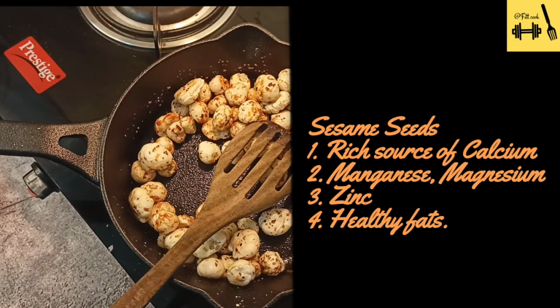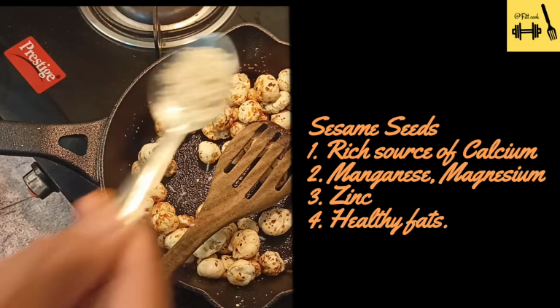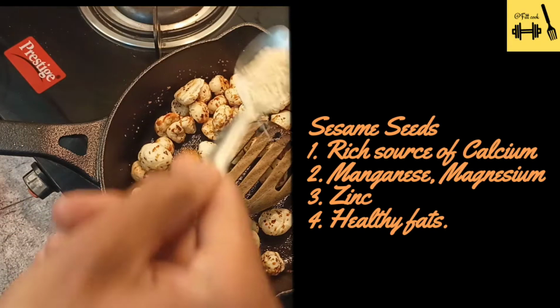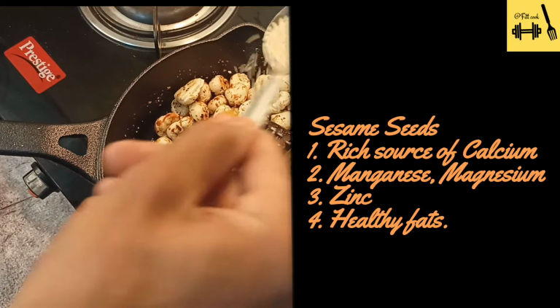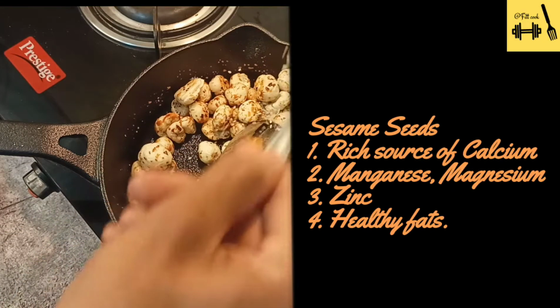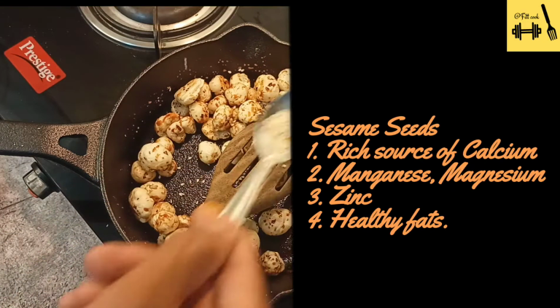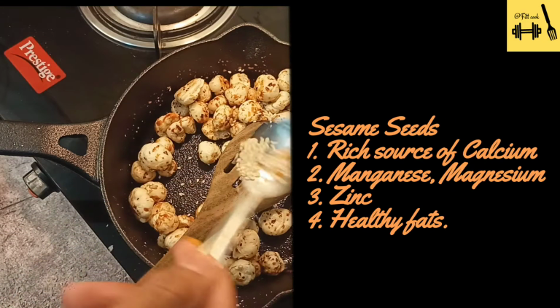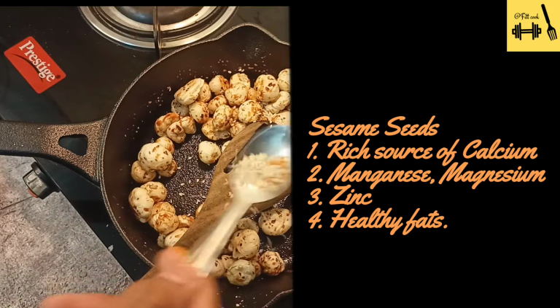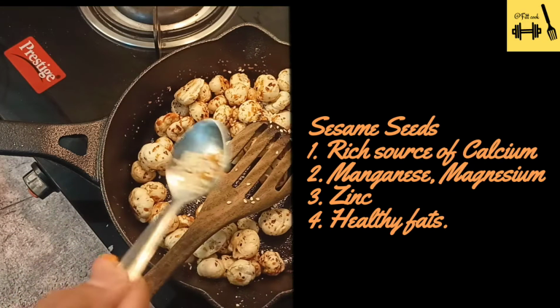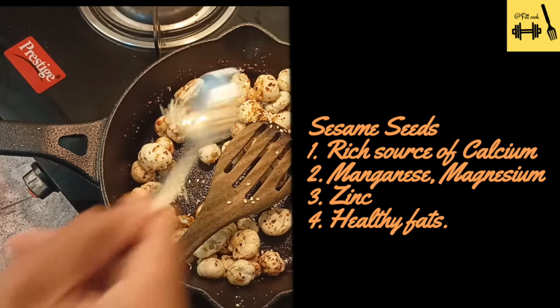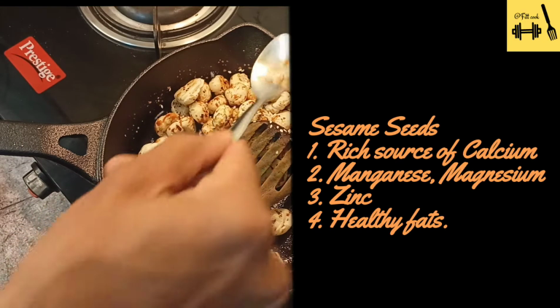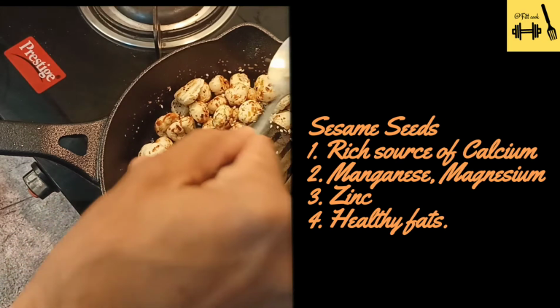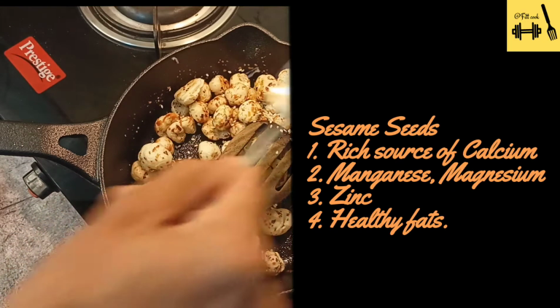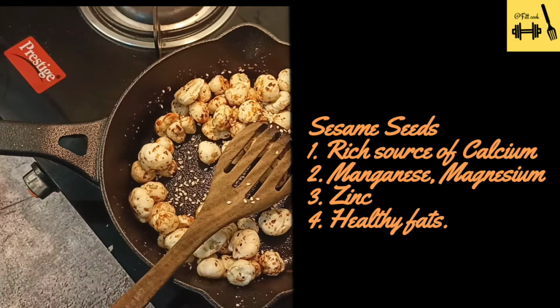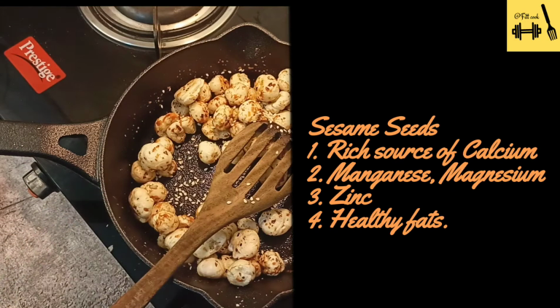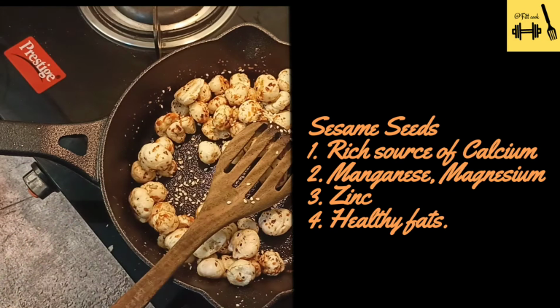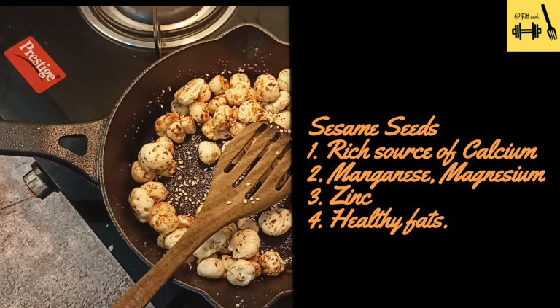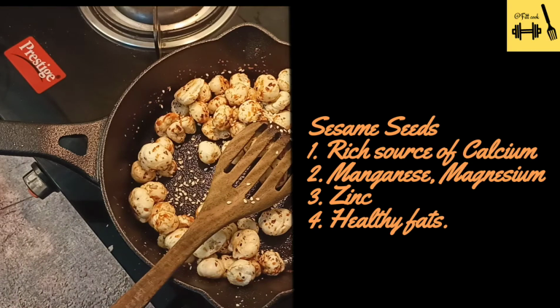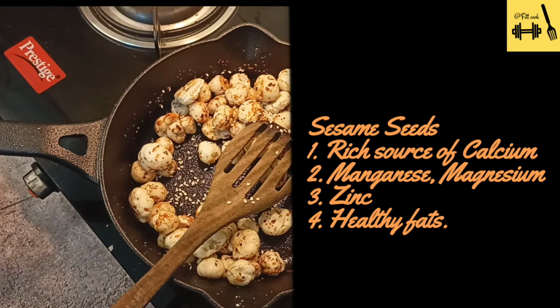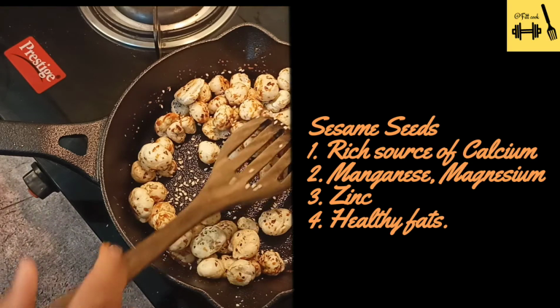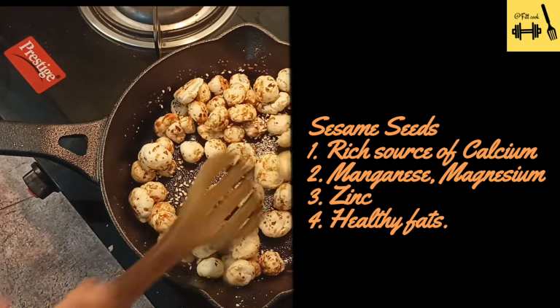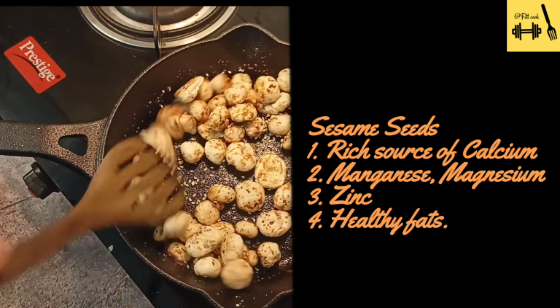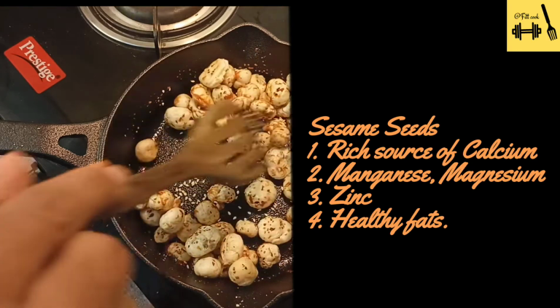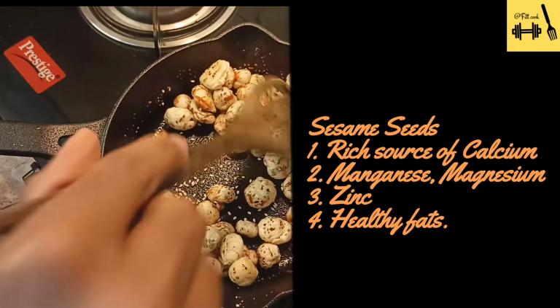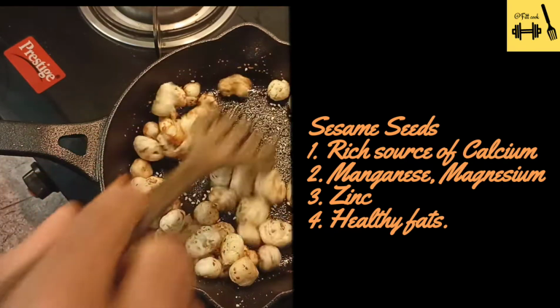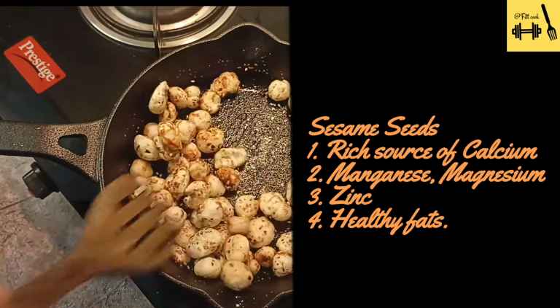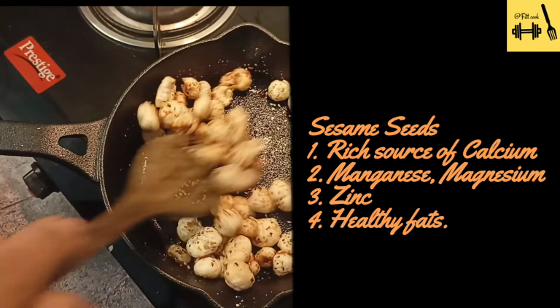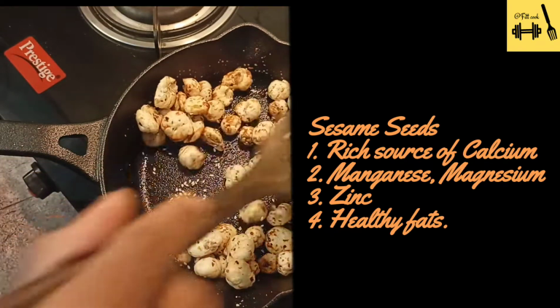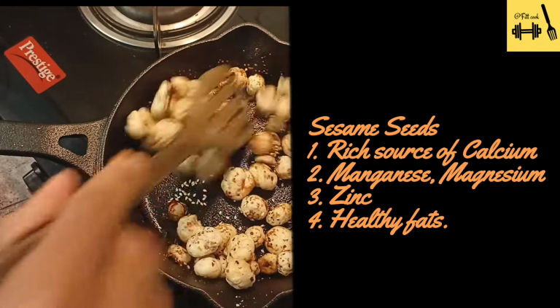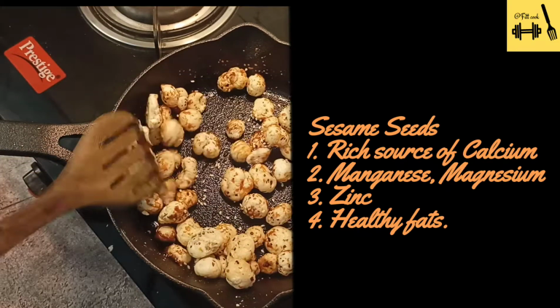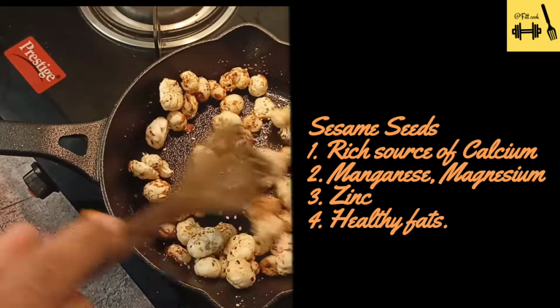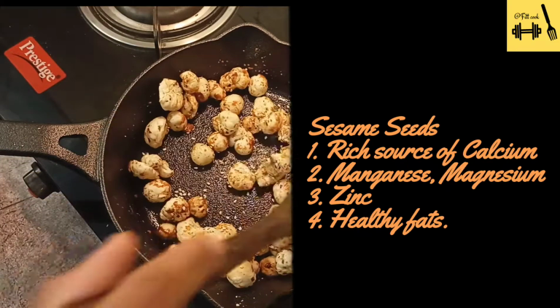It's time to add sesame seeds. Sesame seeds, as we all know, are high in calcium and also in good fats.